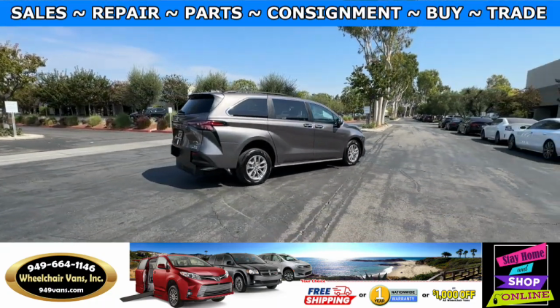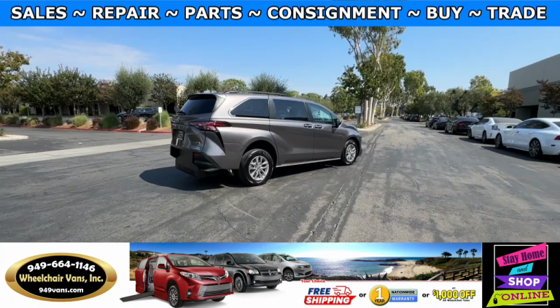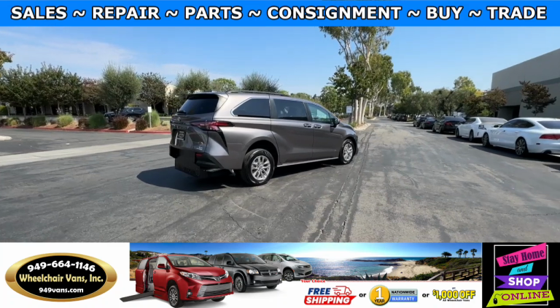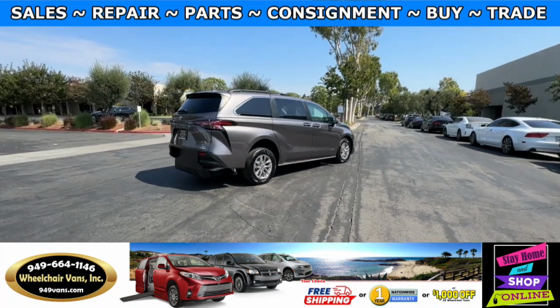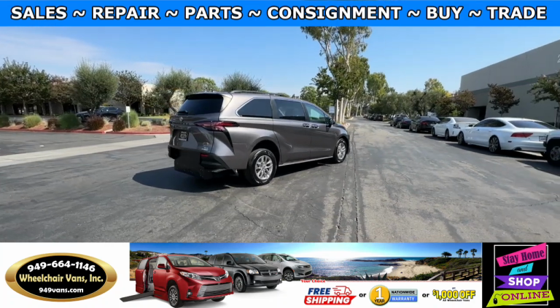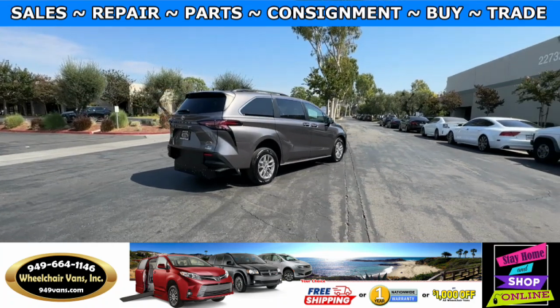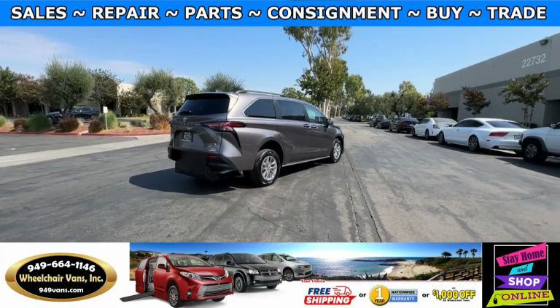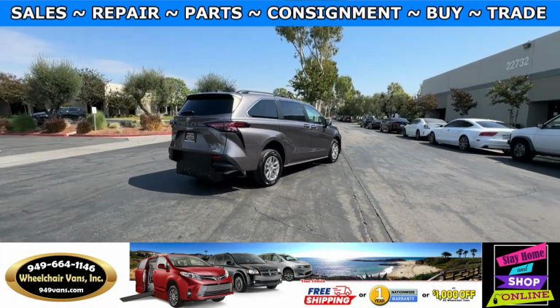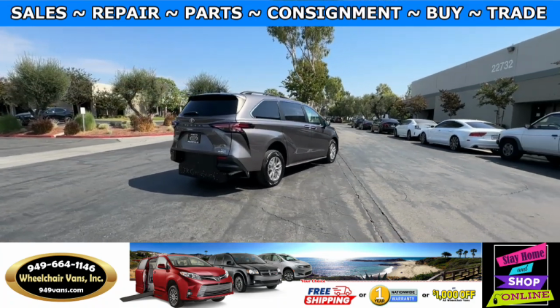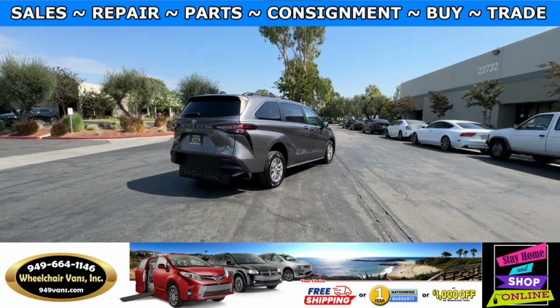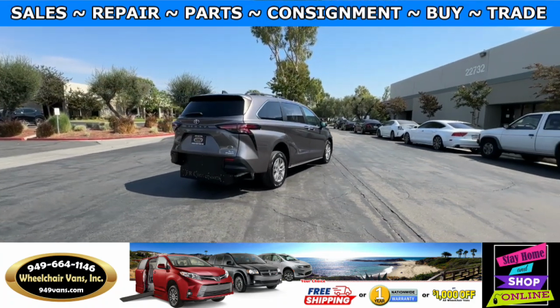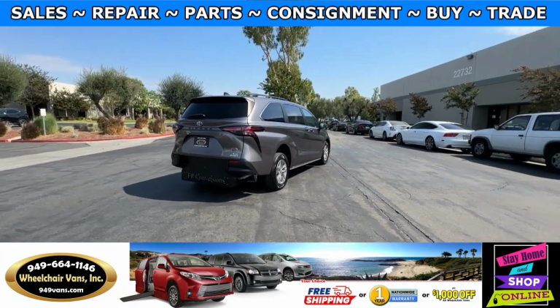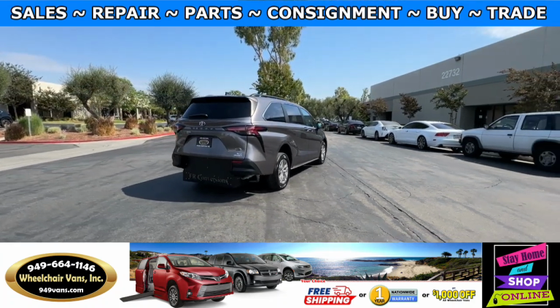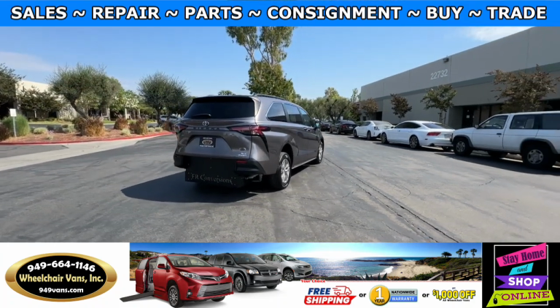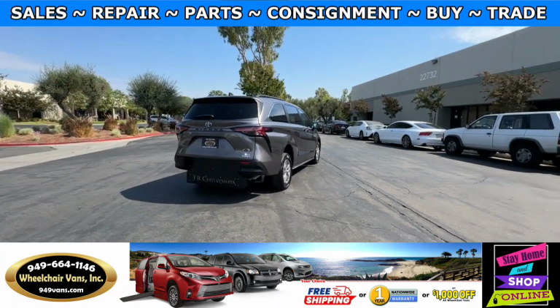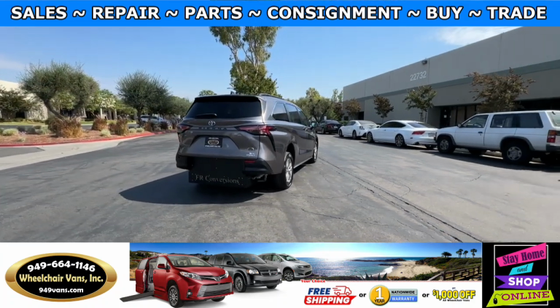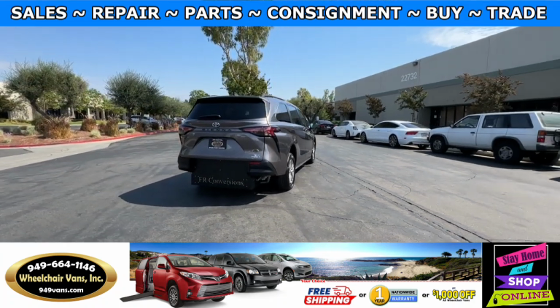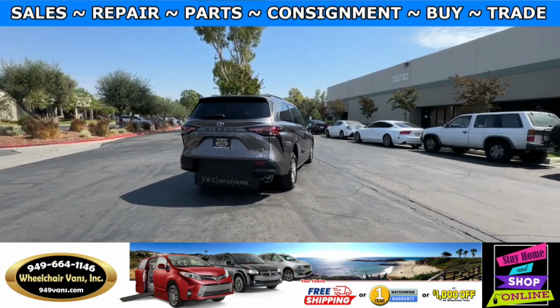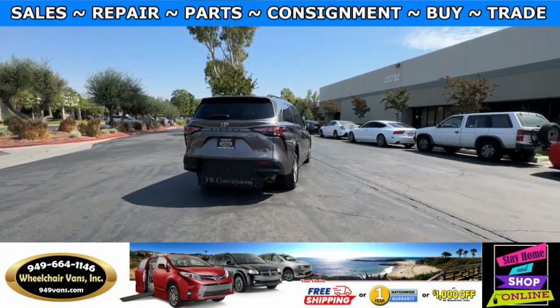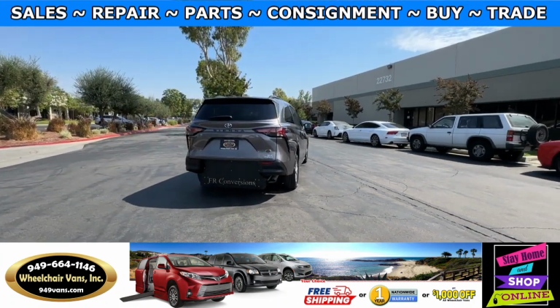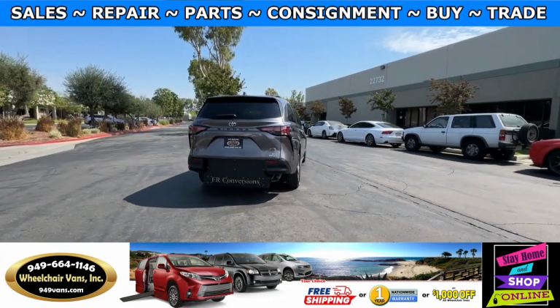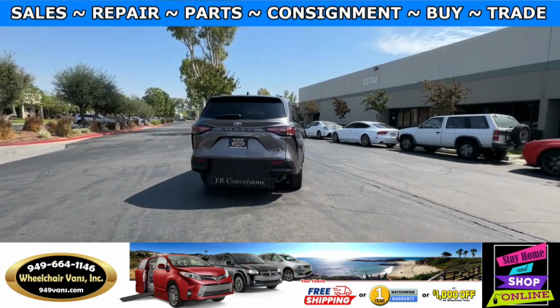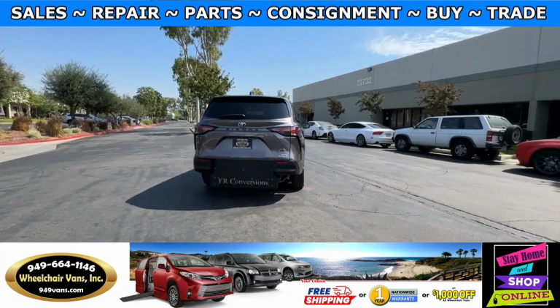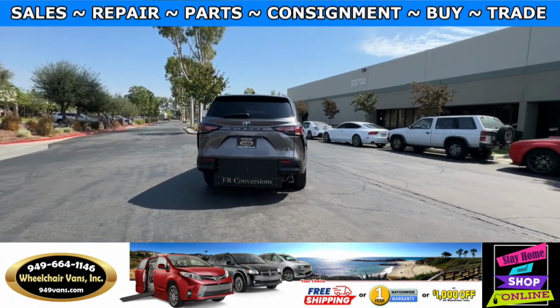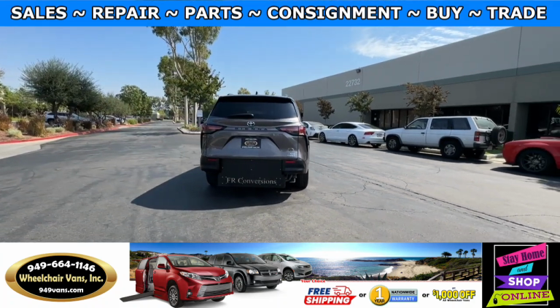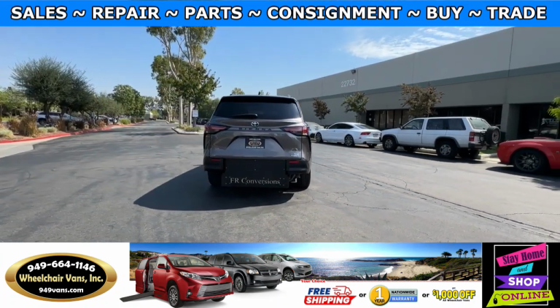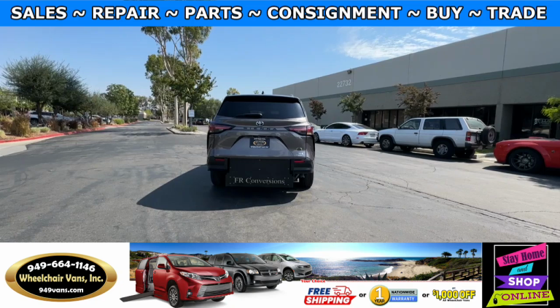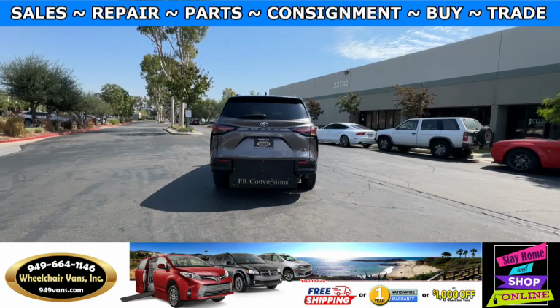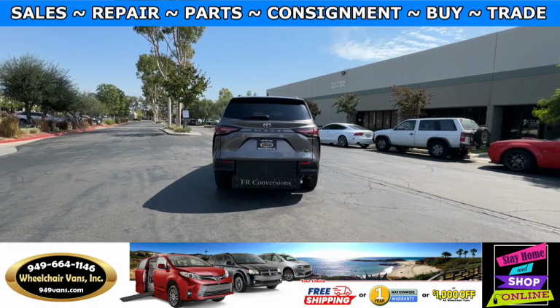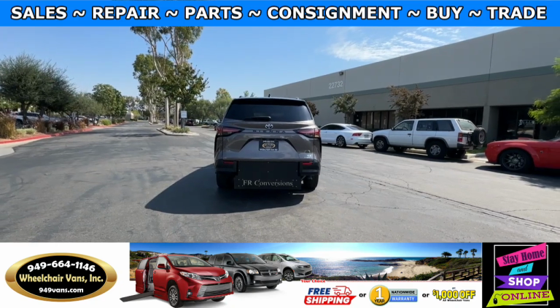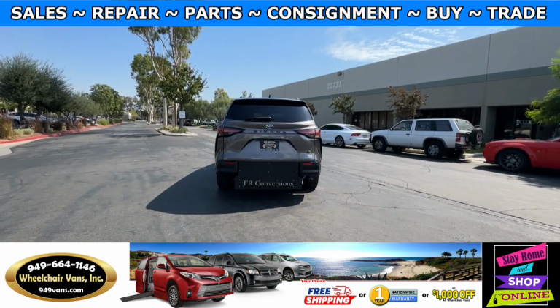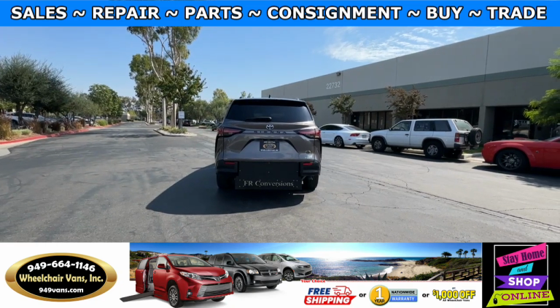If you have any additional questions, please feel free to reach out to our sales team at 949-664-1146.